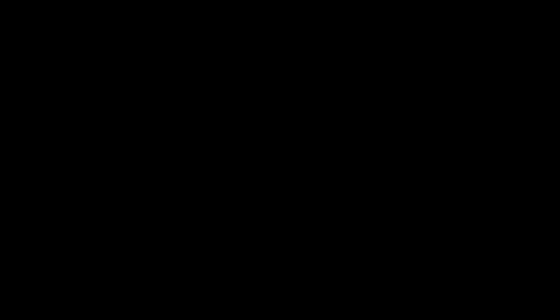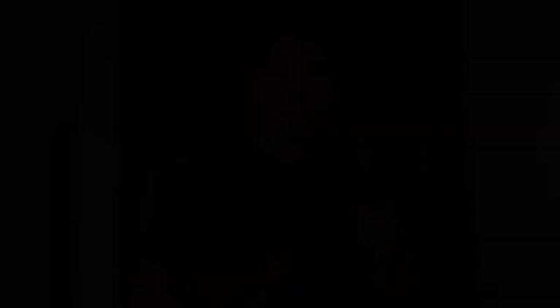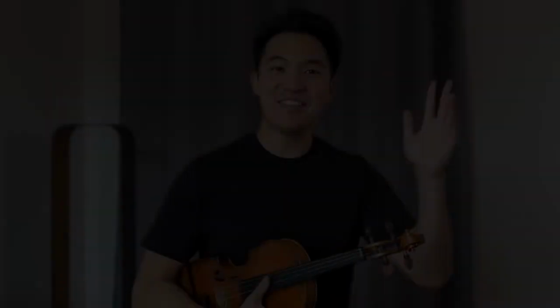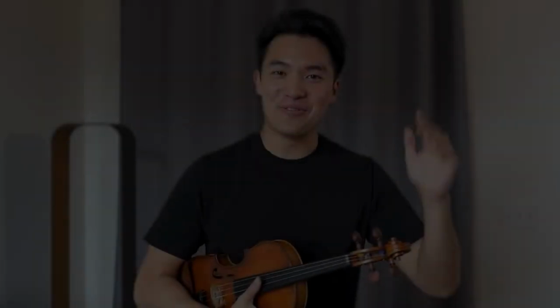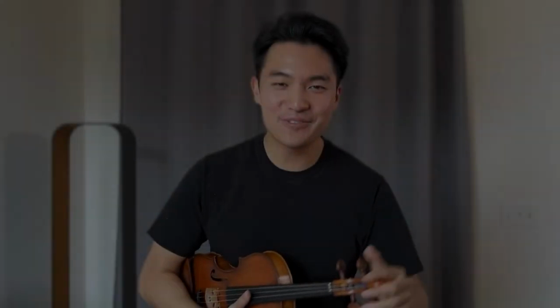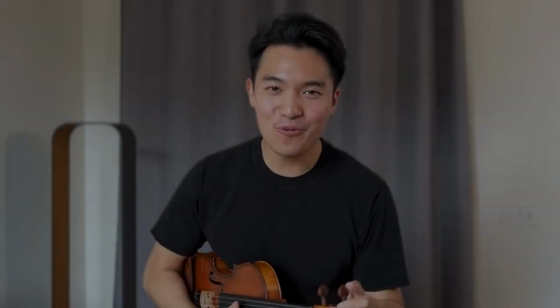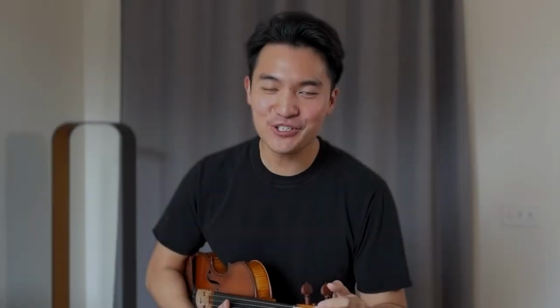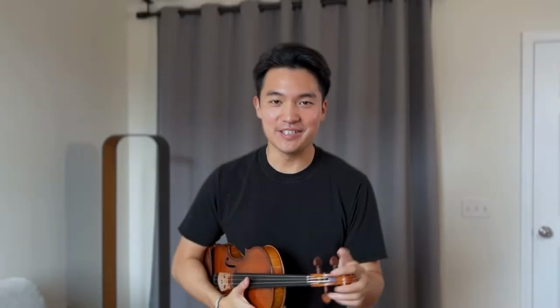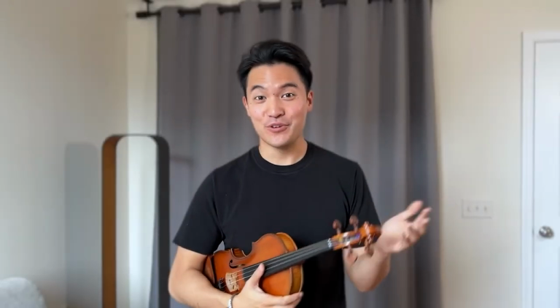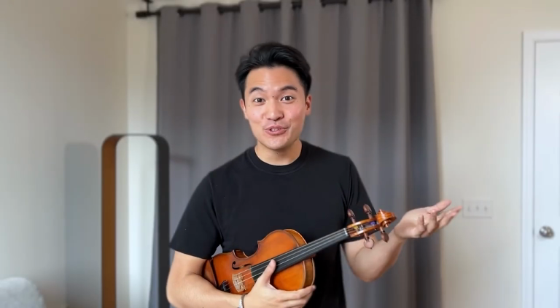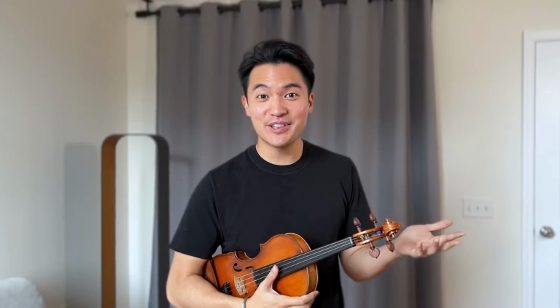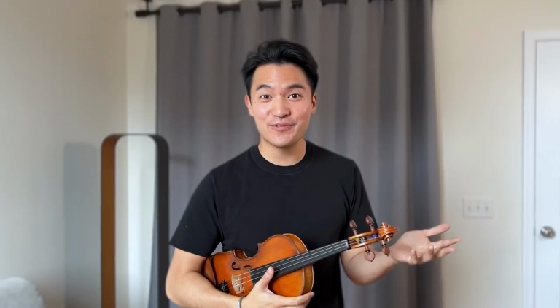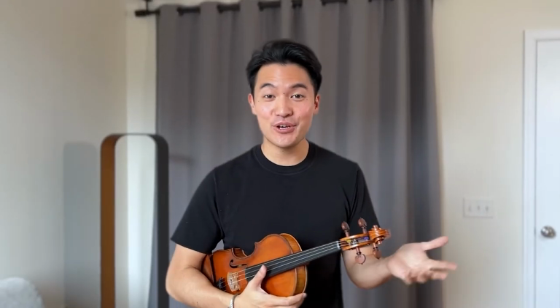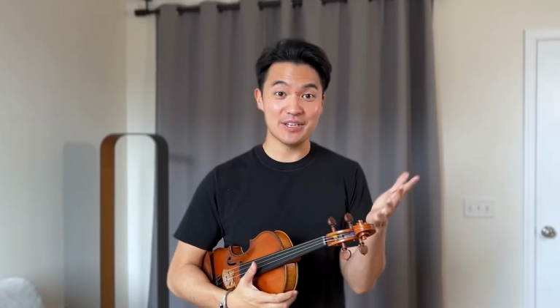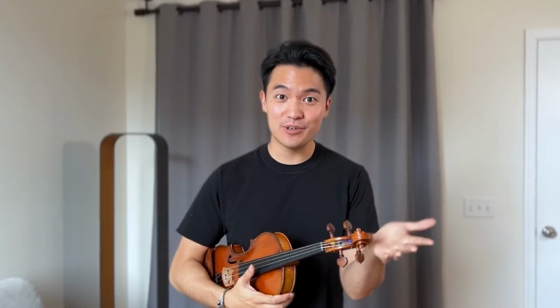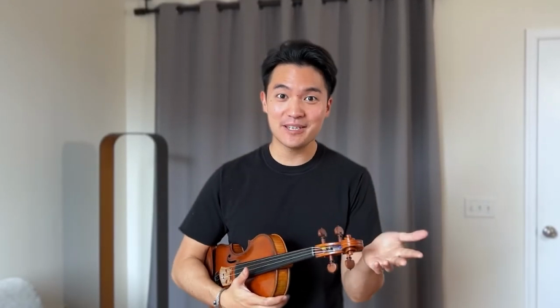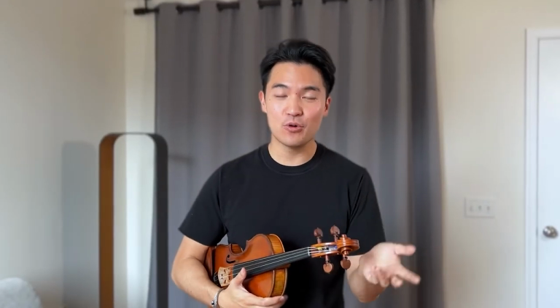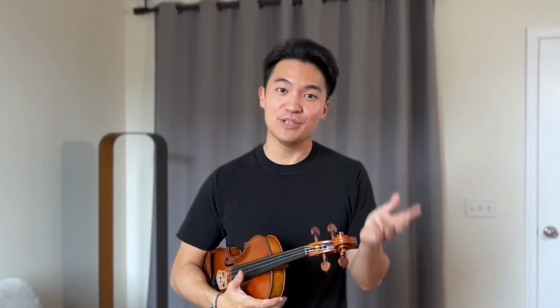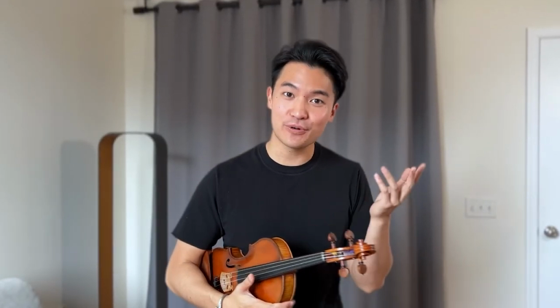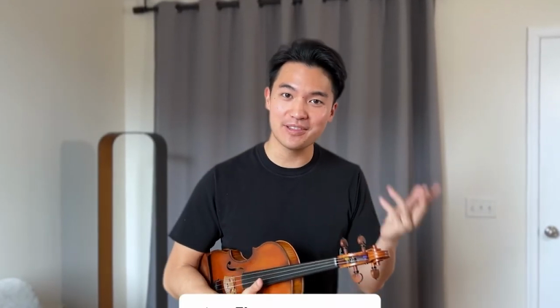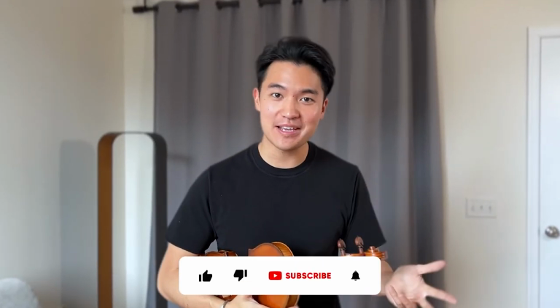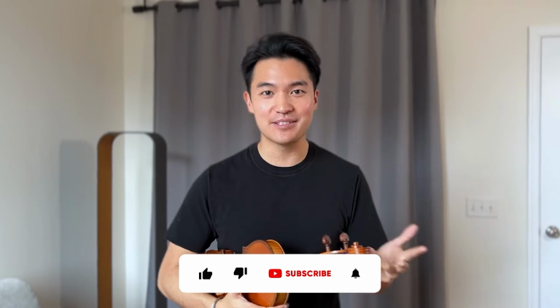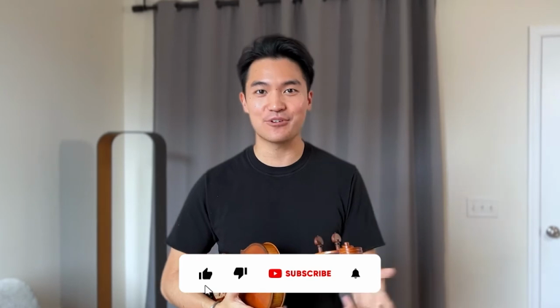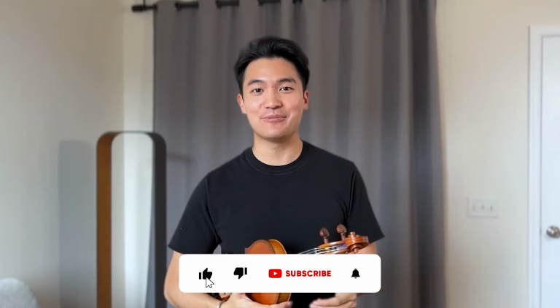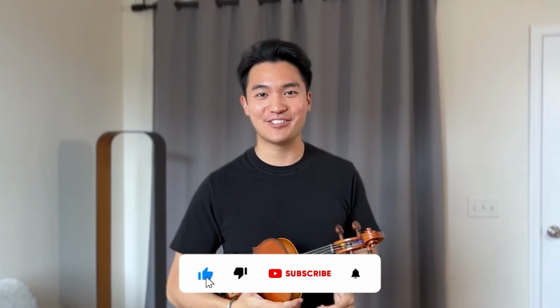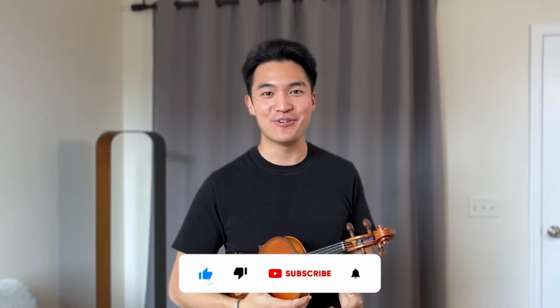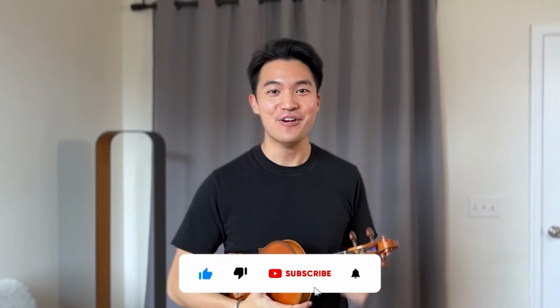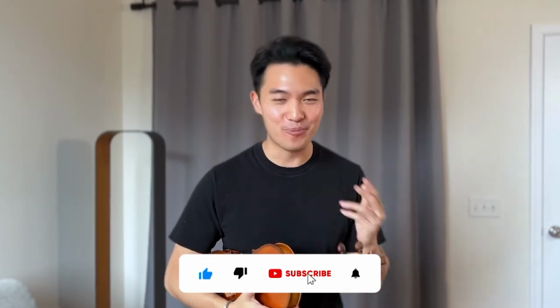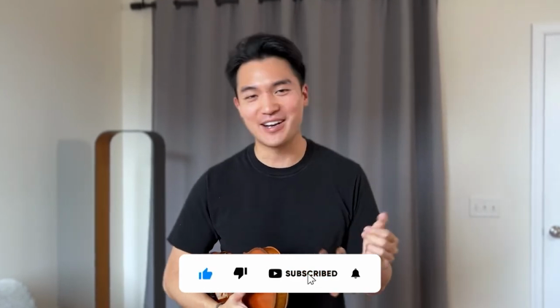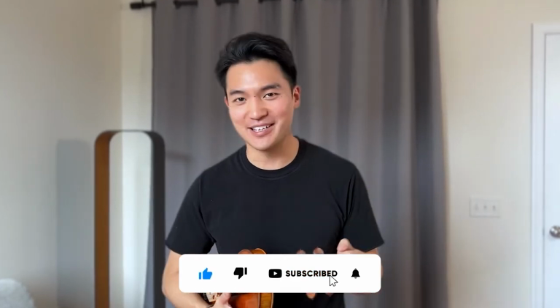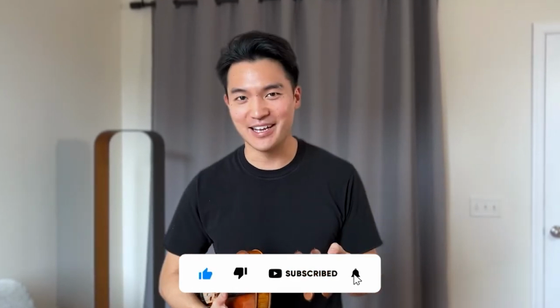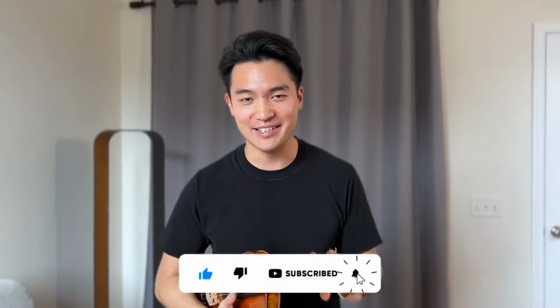Hey there, thanks for watching. If you enjoyed this video and you want to see more, be sure to like and subscribe to our channel for more content like this.